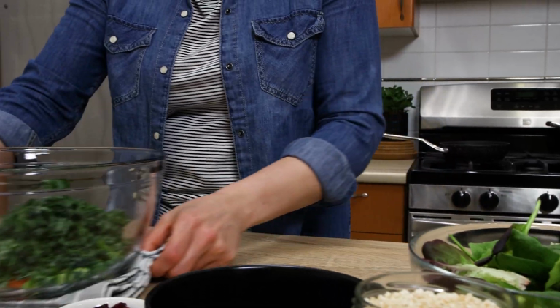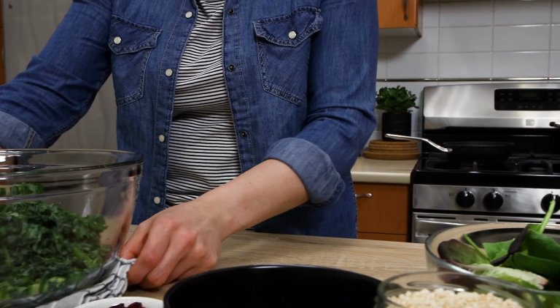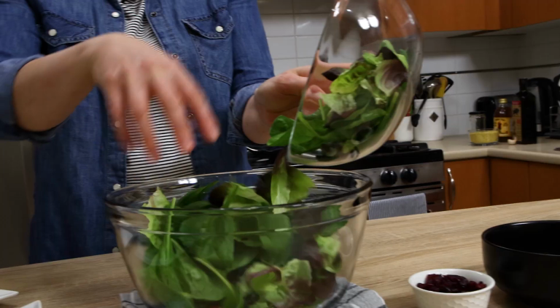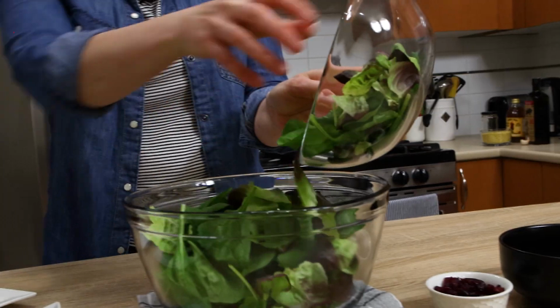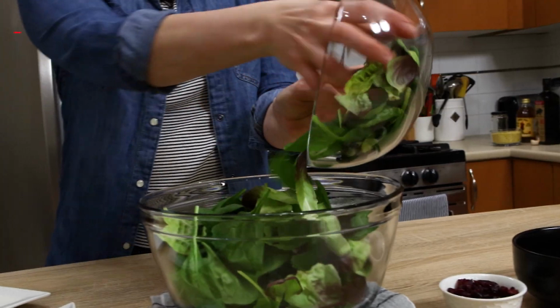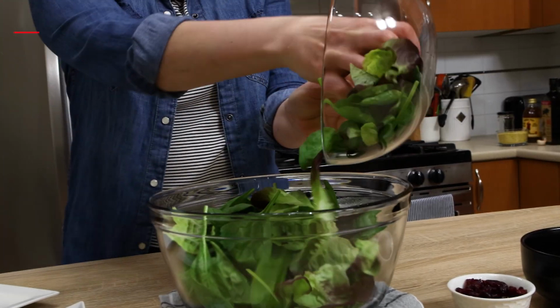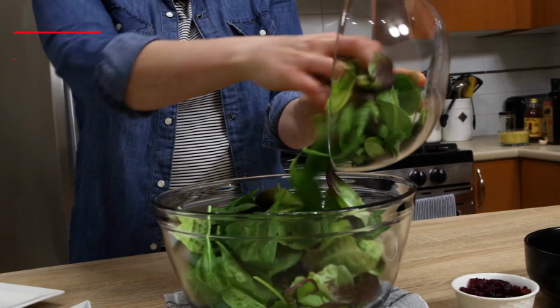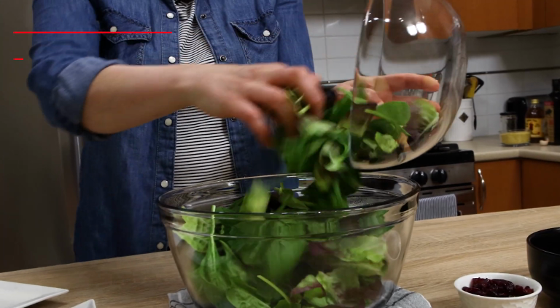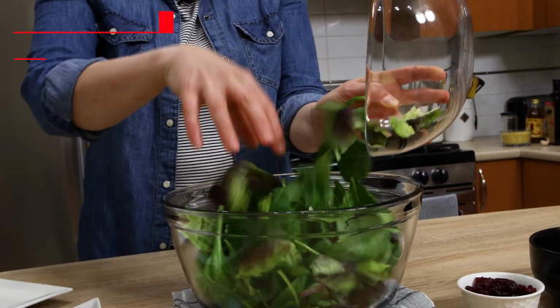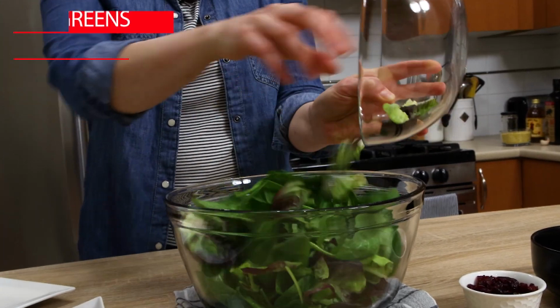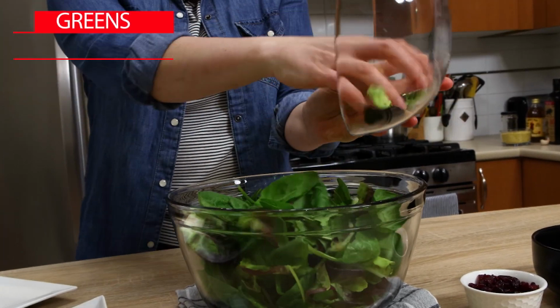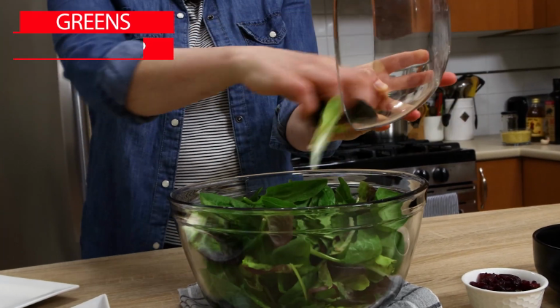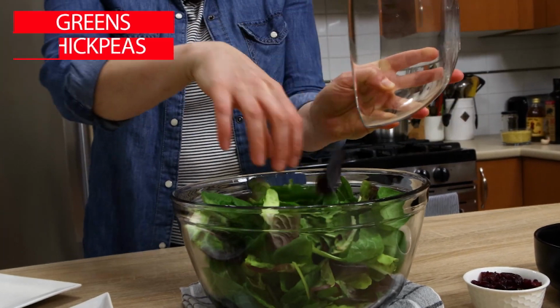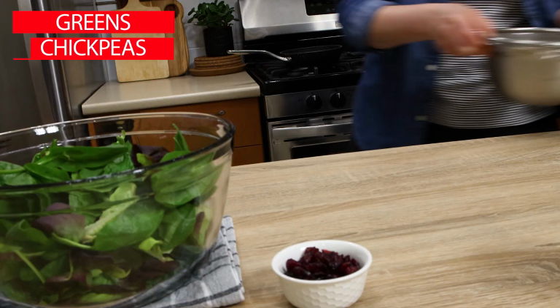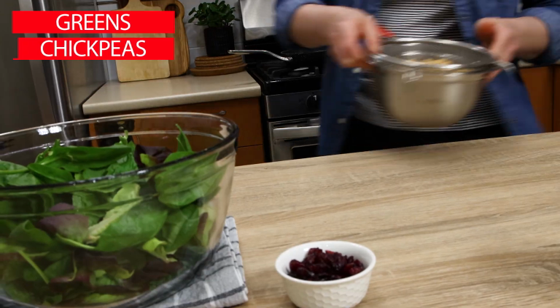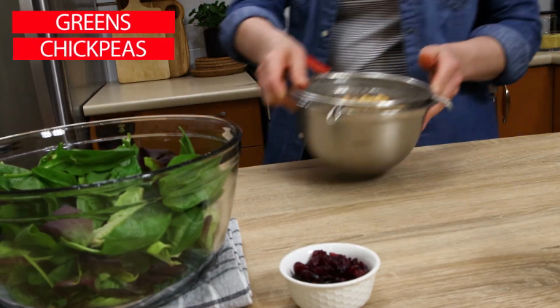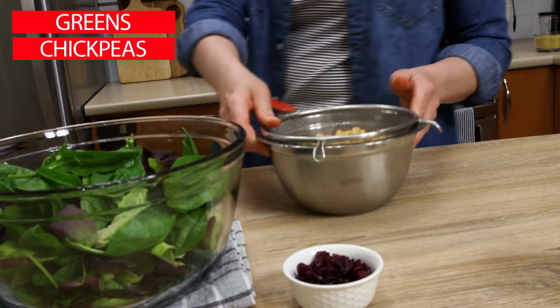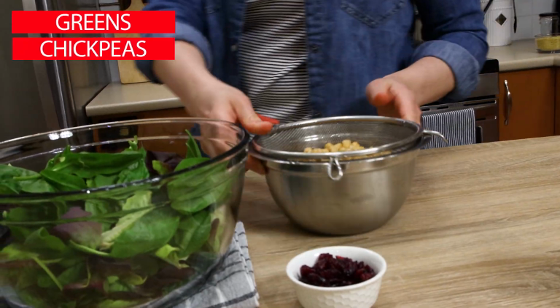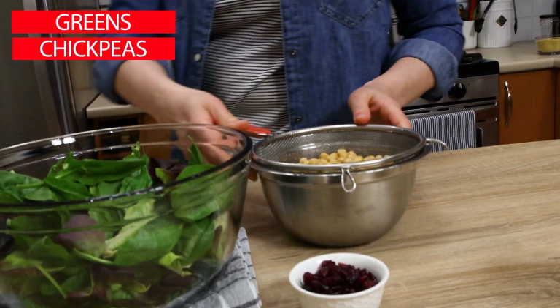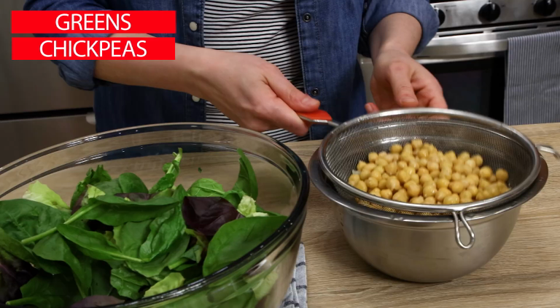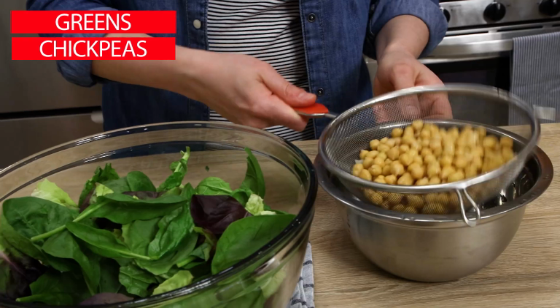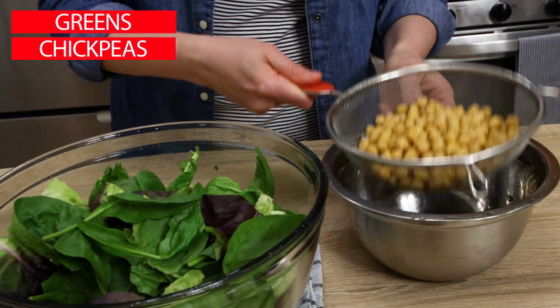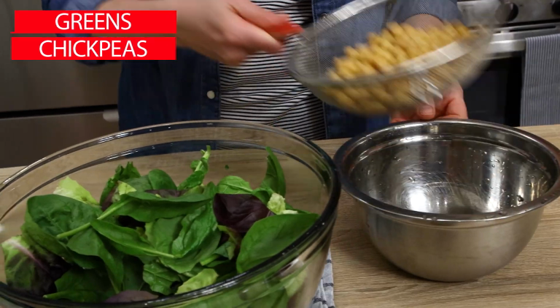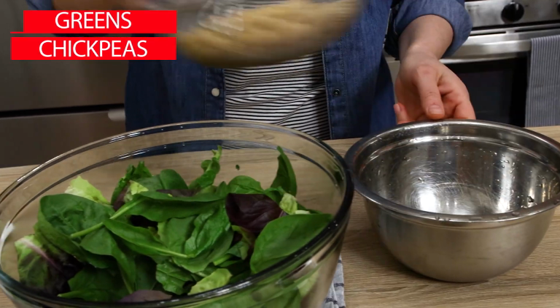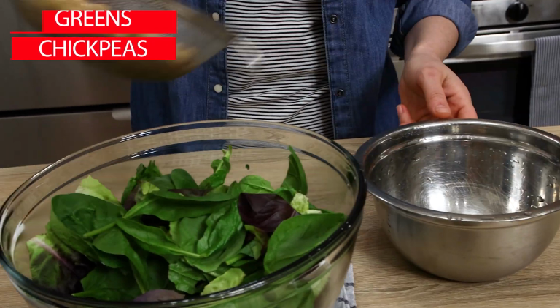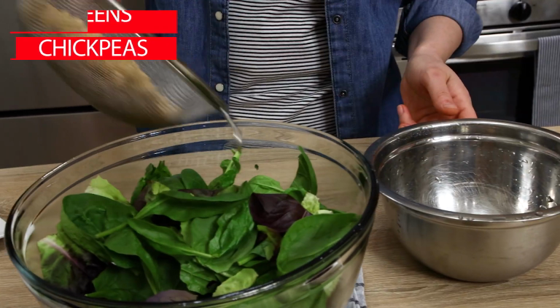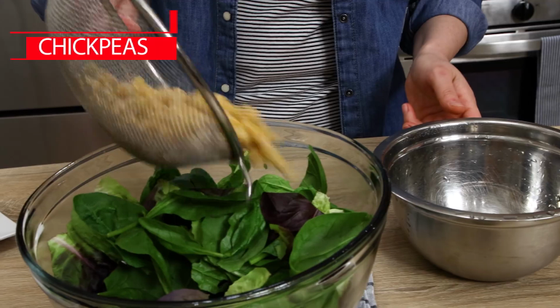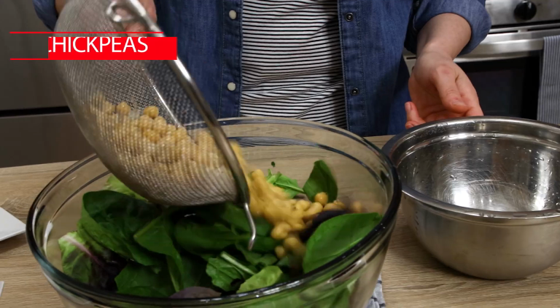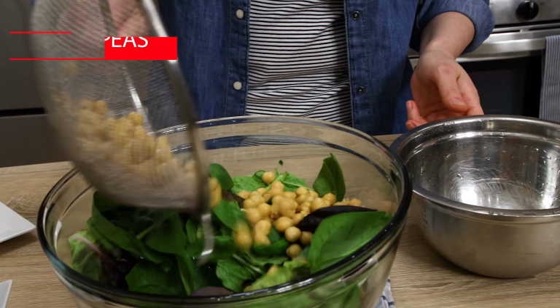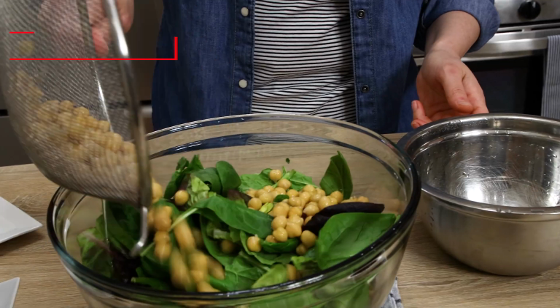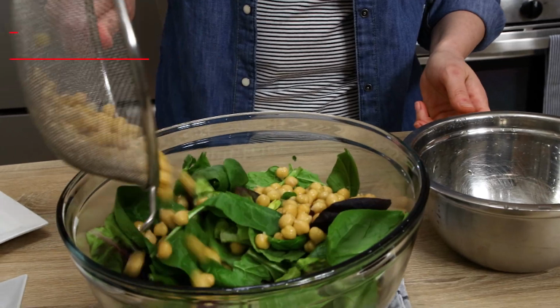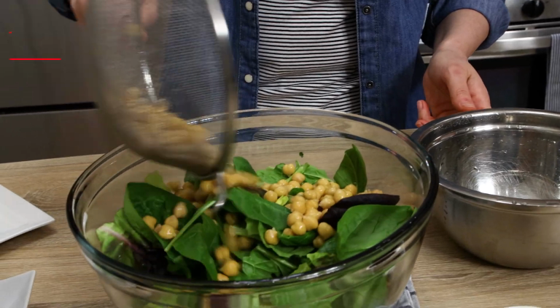Greens of your choice go next. I've used ruby and green baby romaine, about four cups.